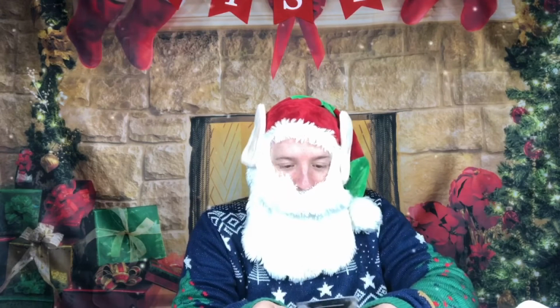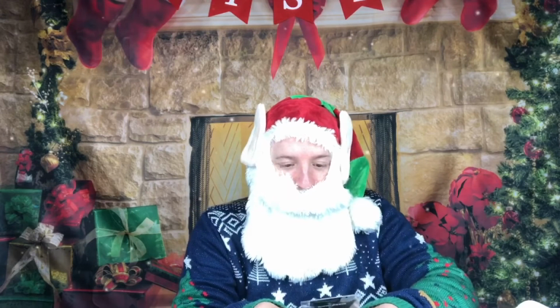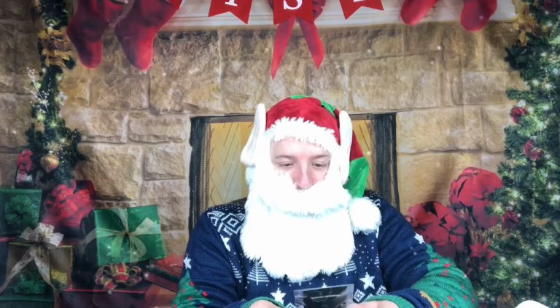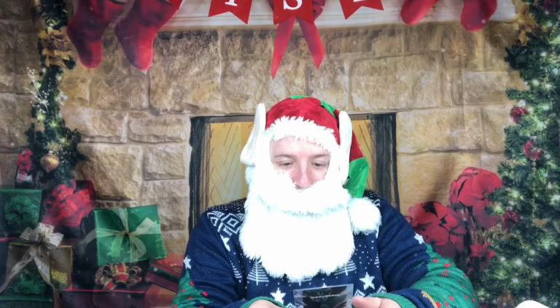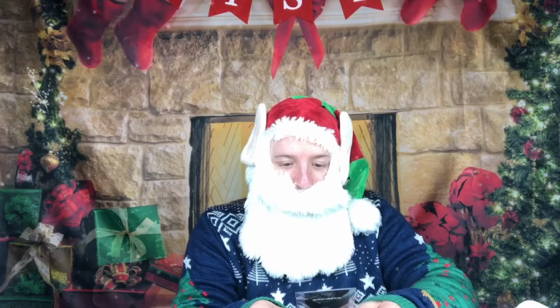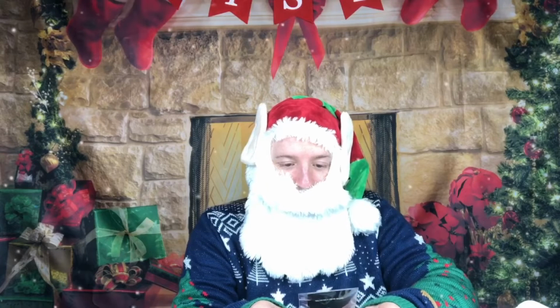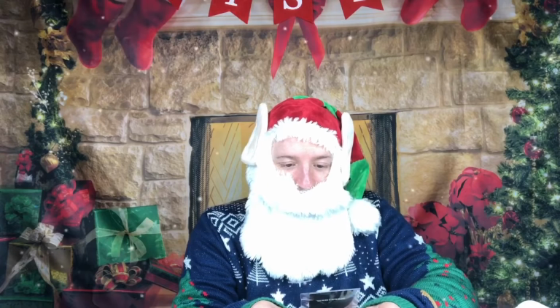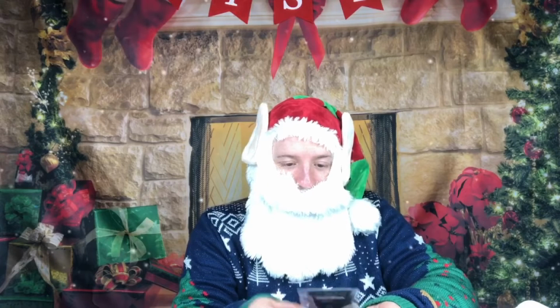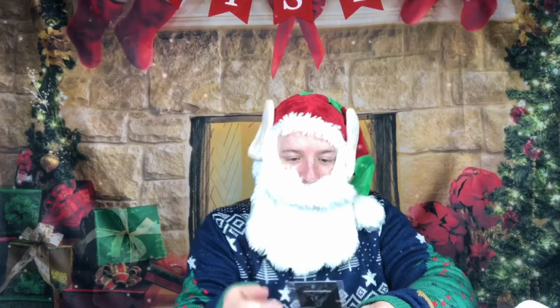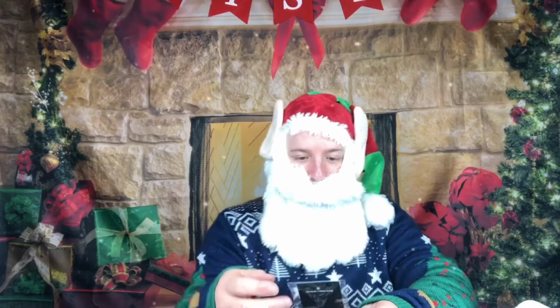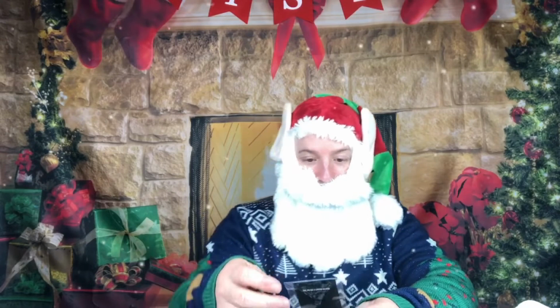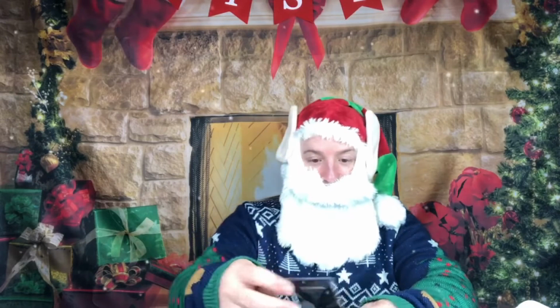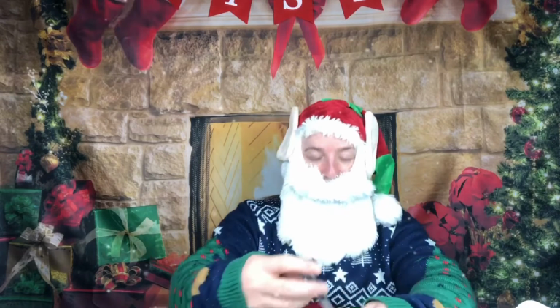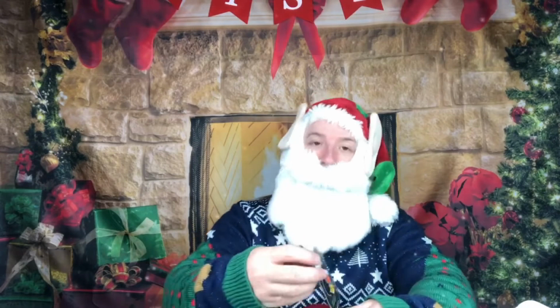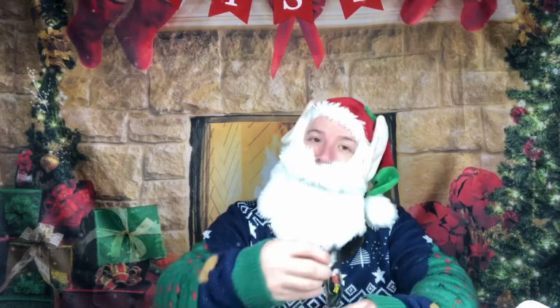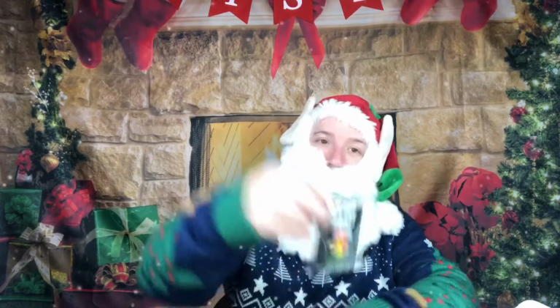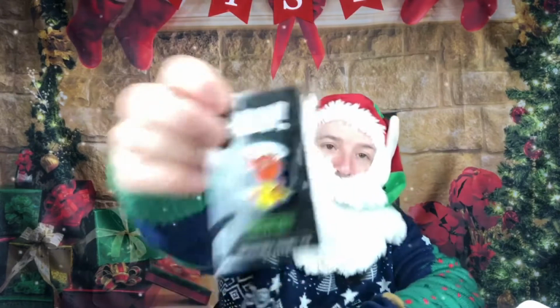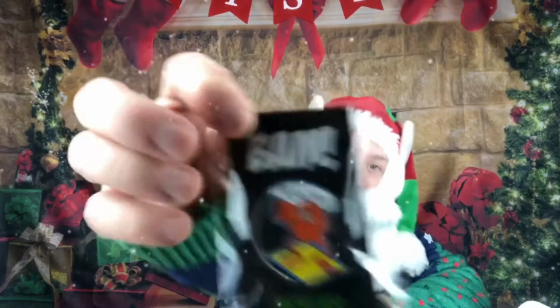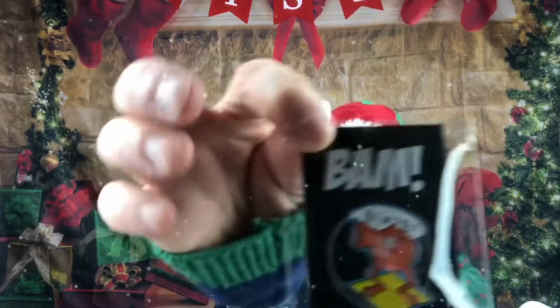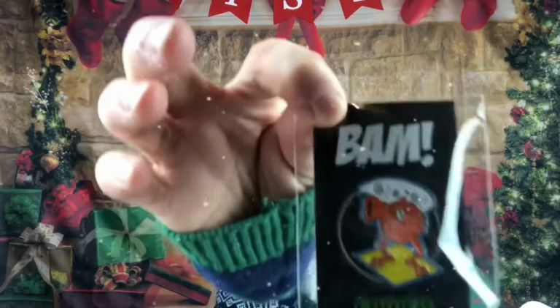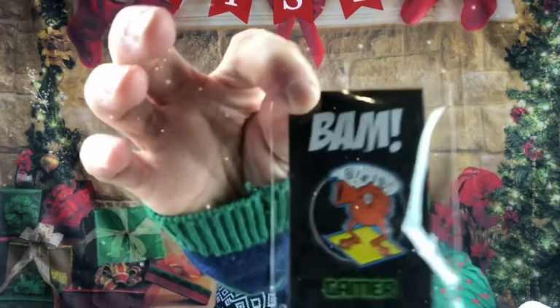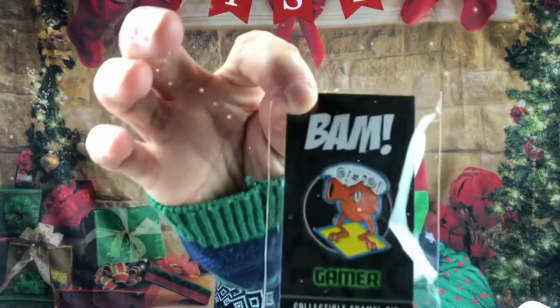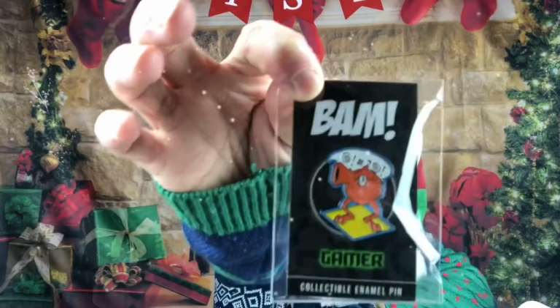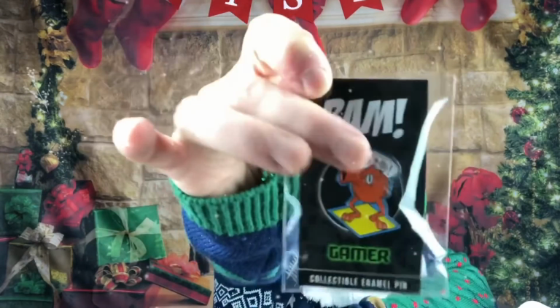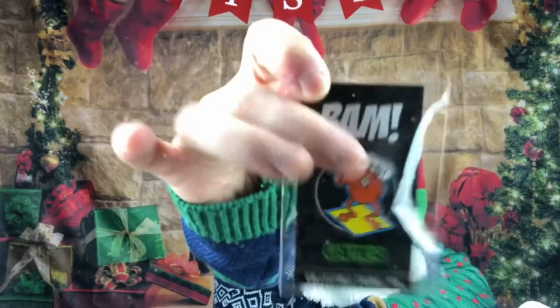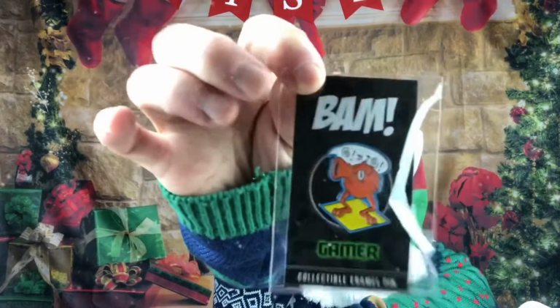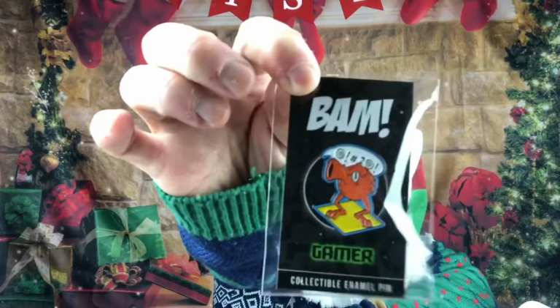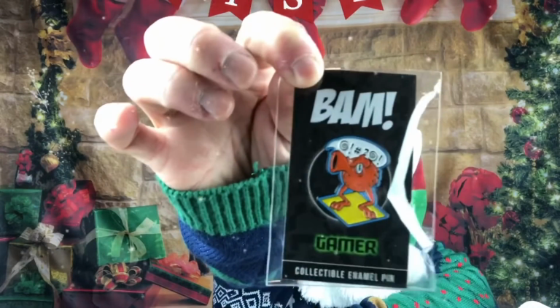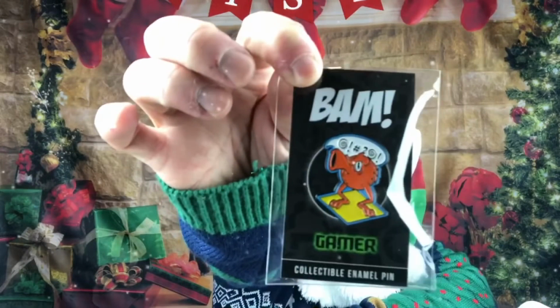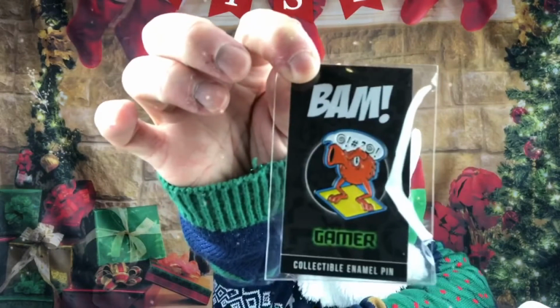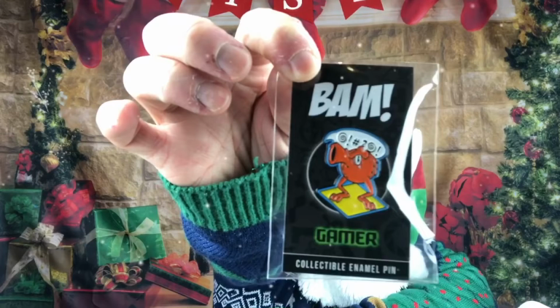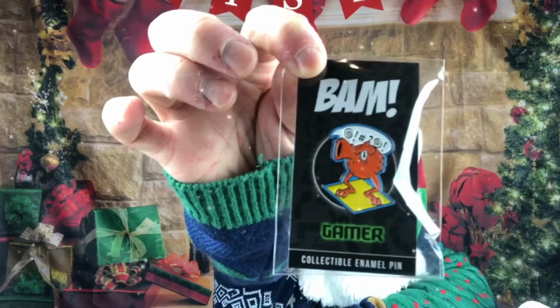Here's the emblem pin — this is Hubert, and he has something naughty to say up there; he's upset.